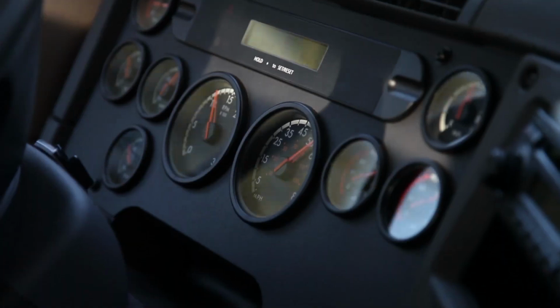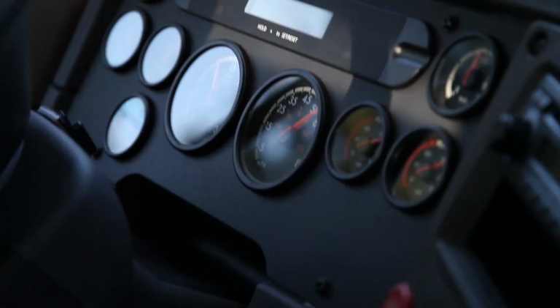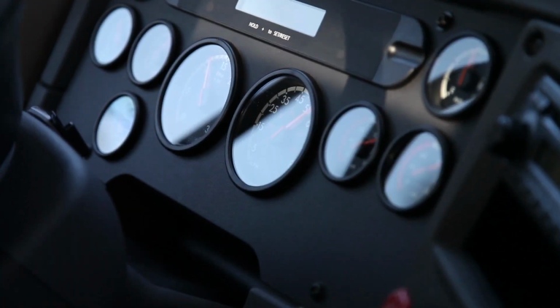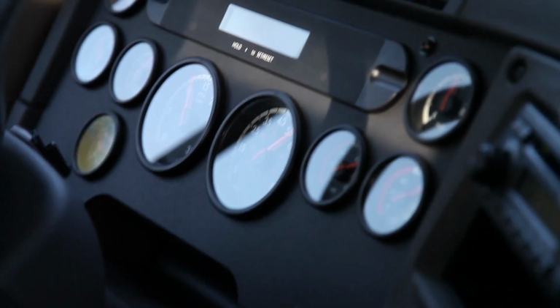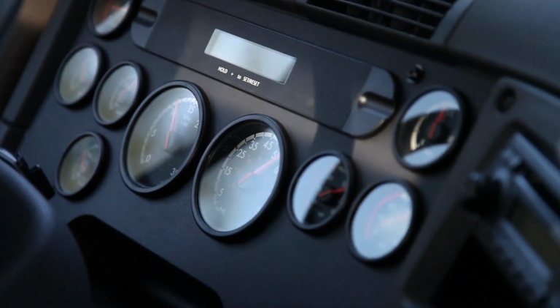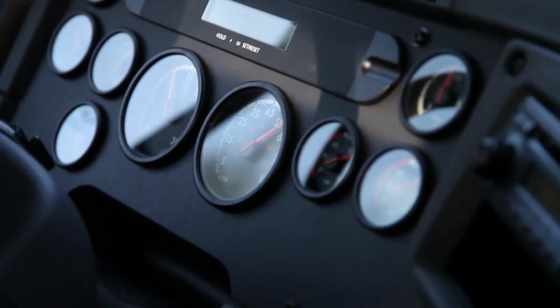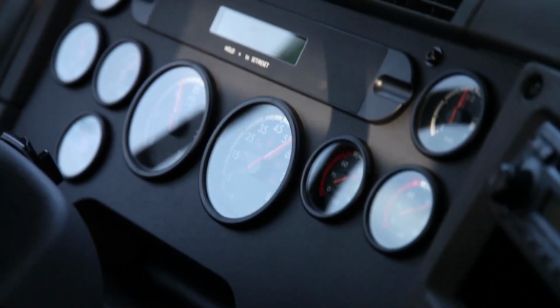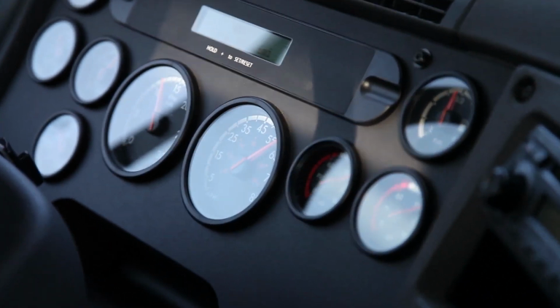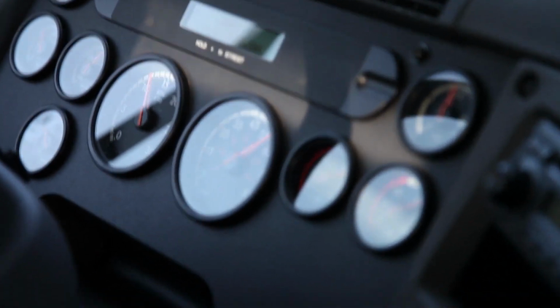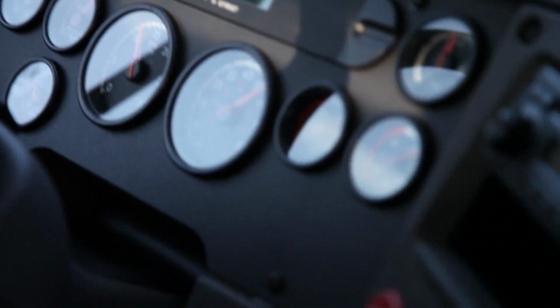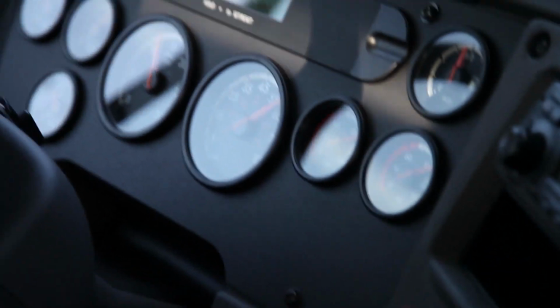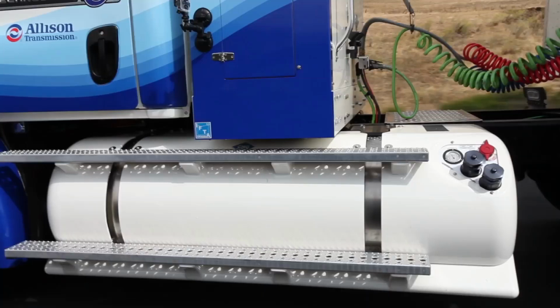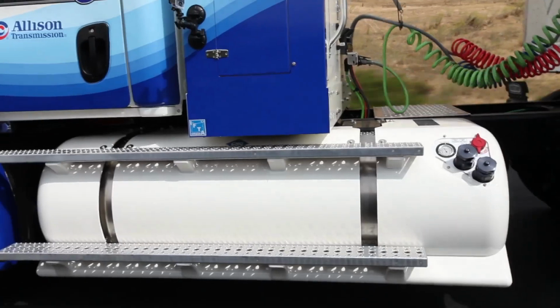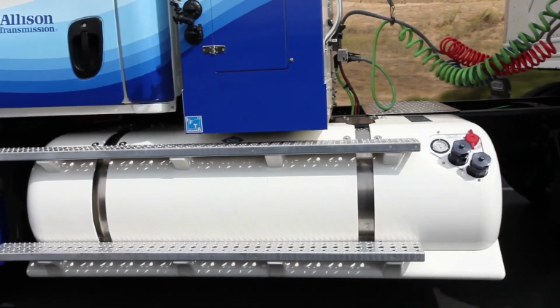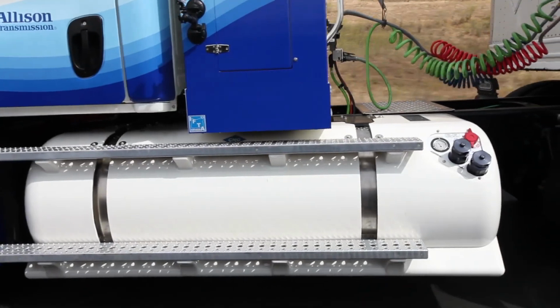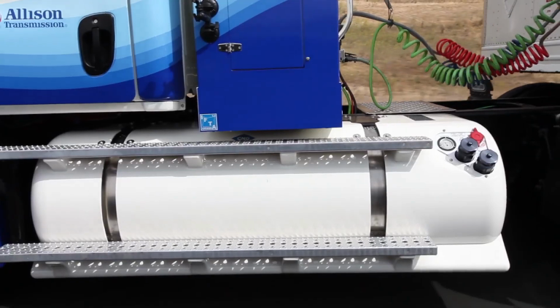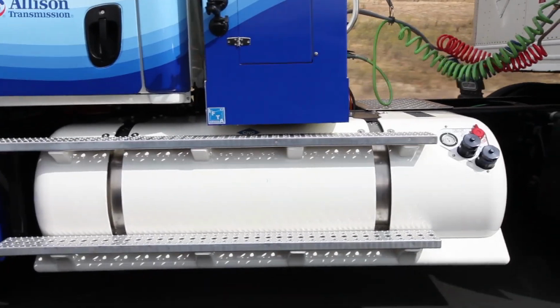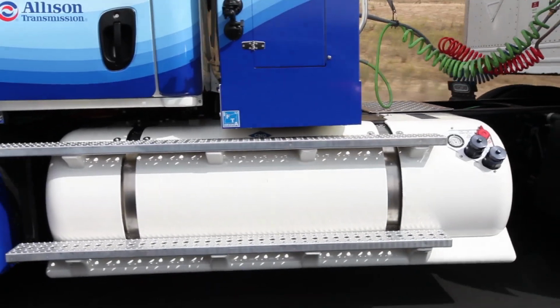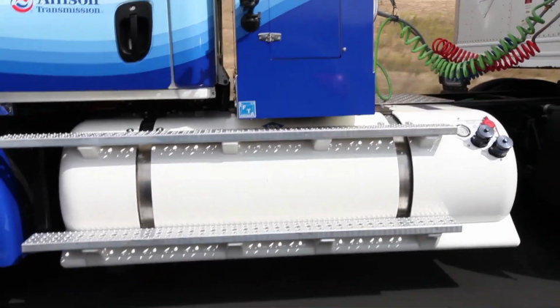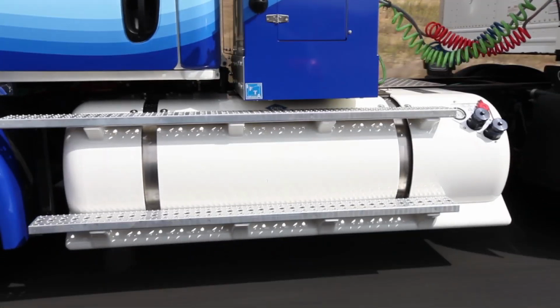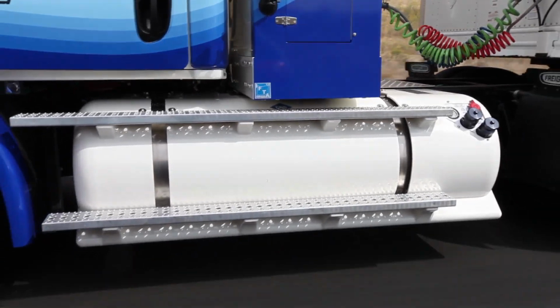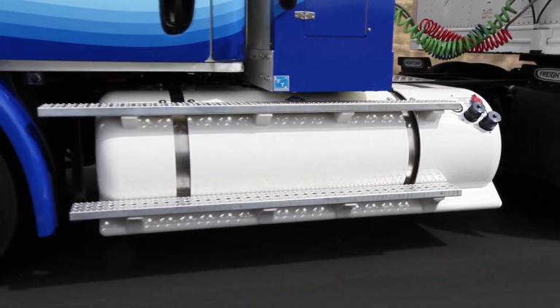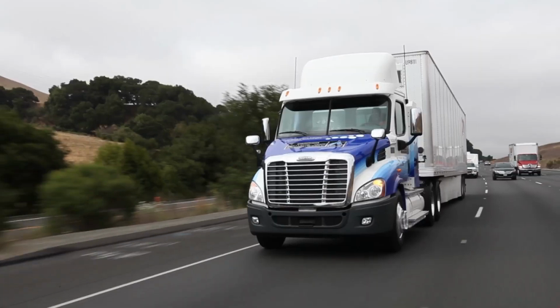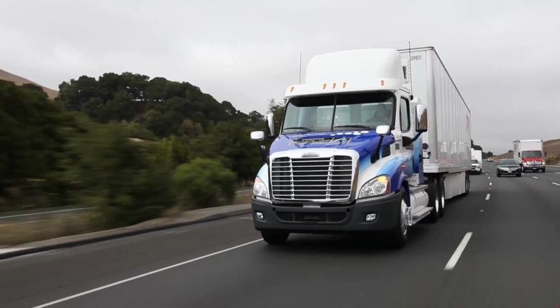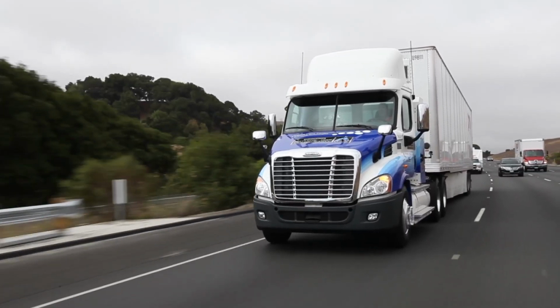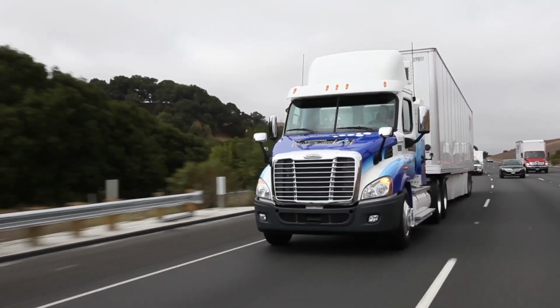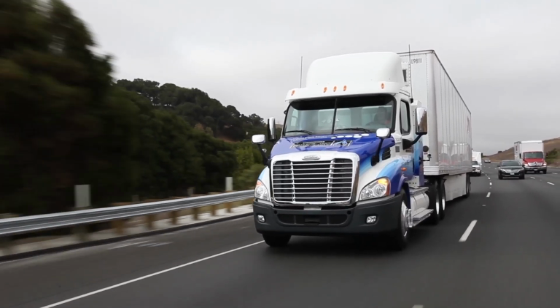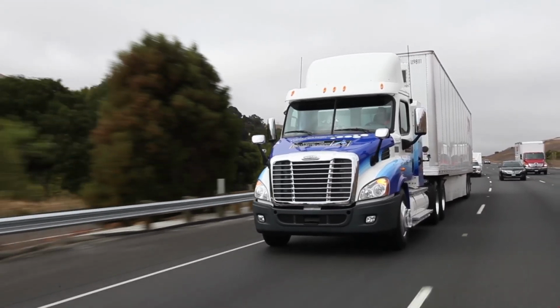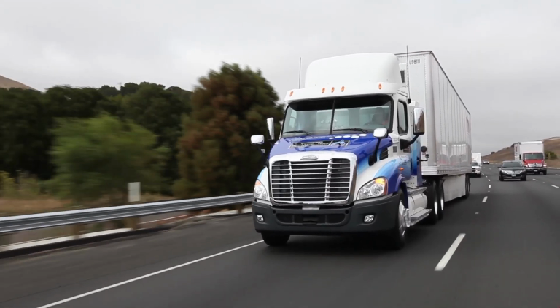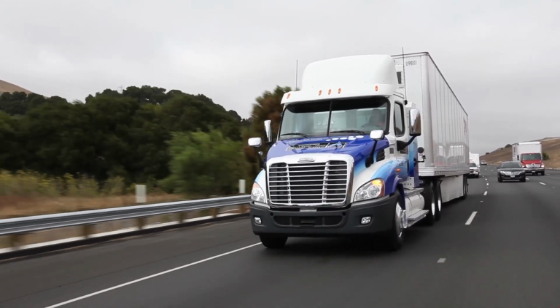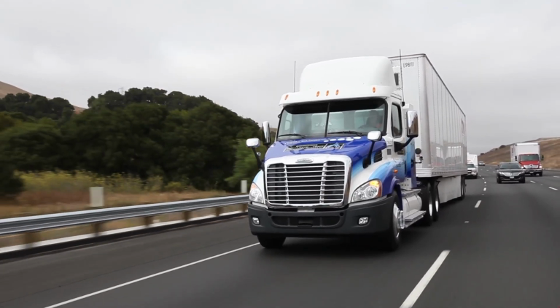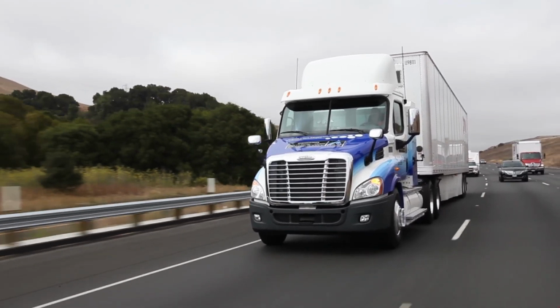The only questions remaining are: will drivers like the new fuel, and will customers accept the higher upfront costs for natural gas power?